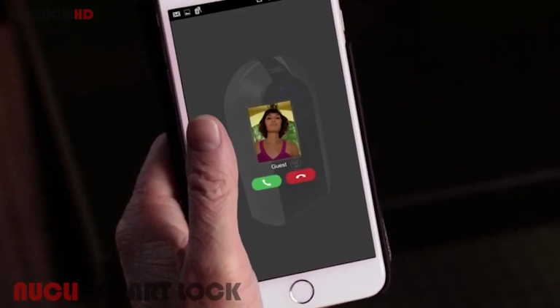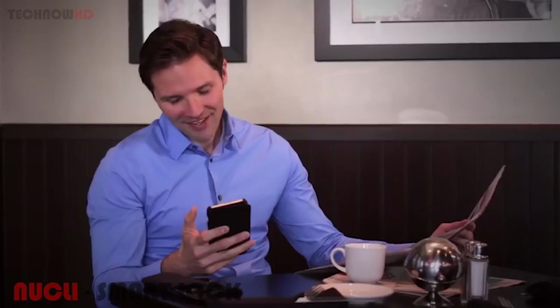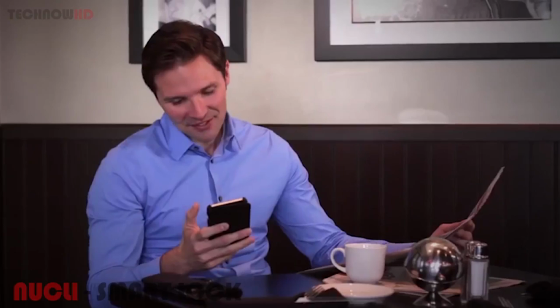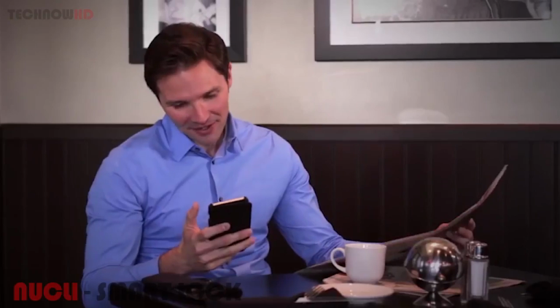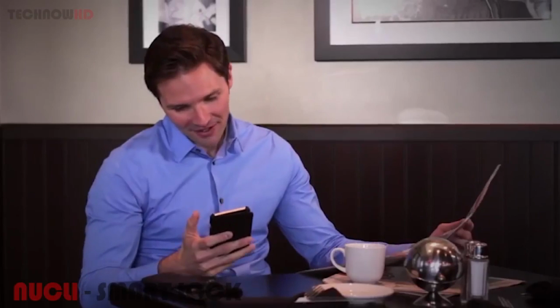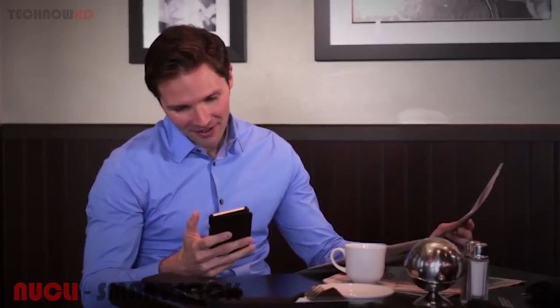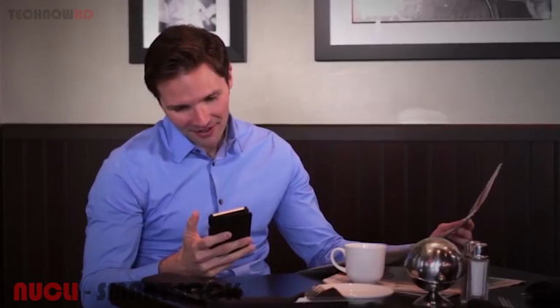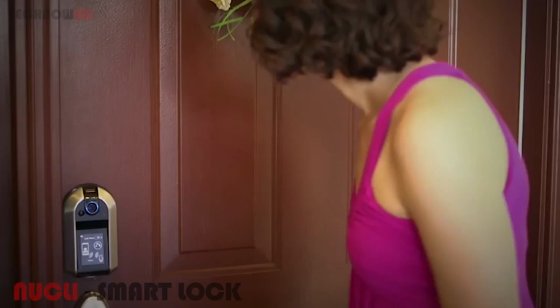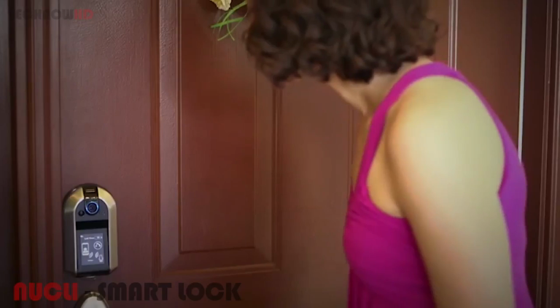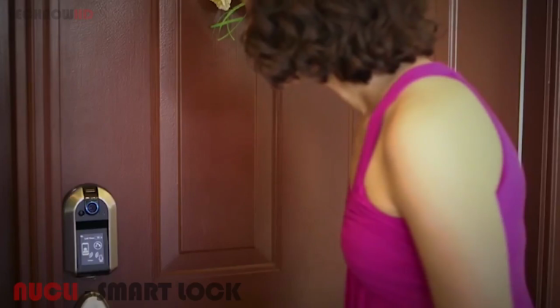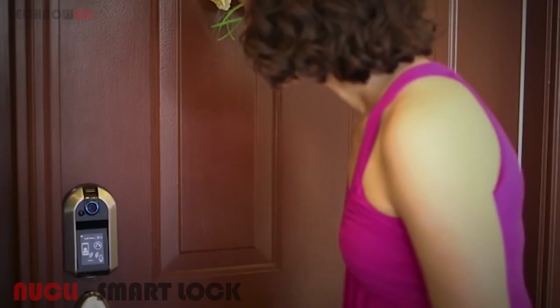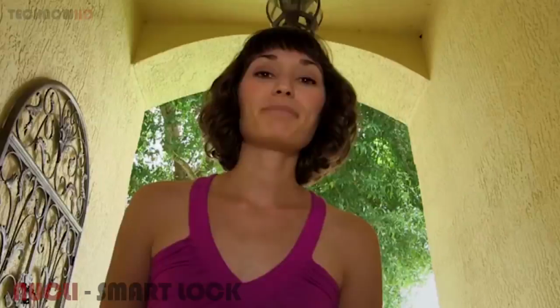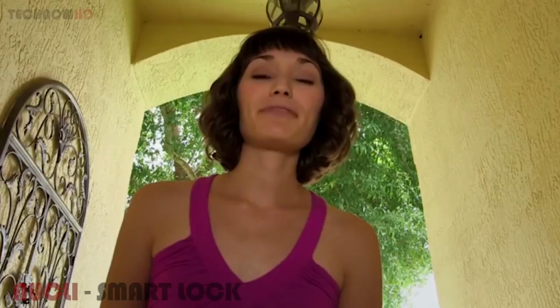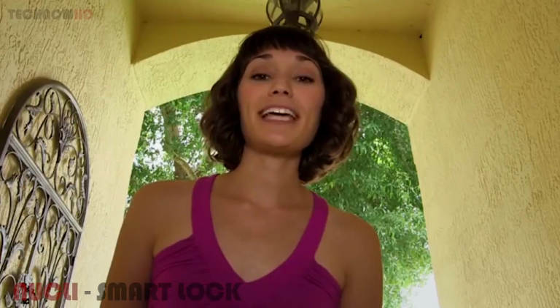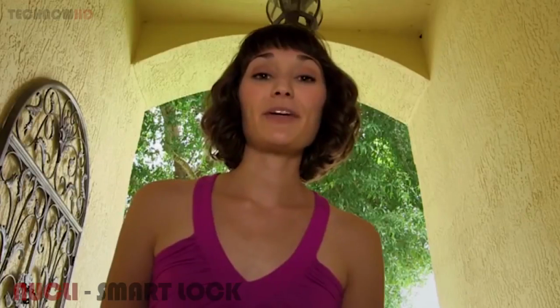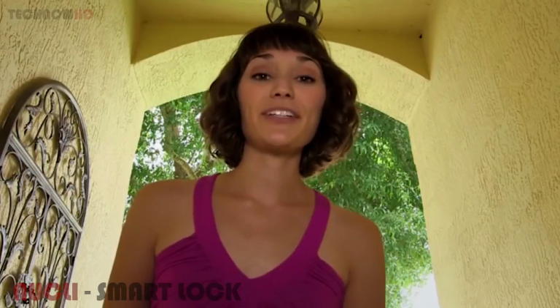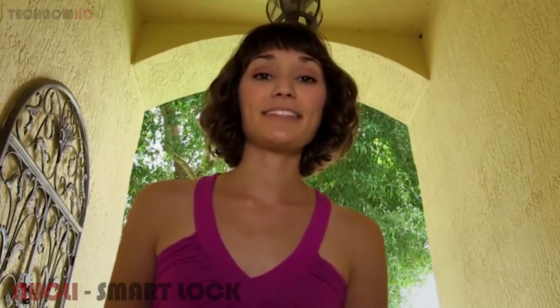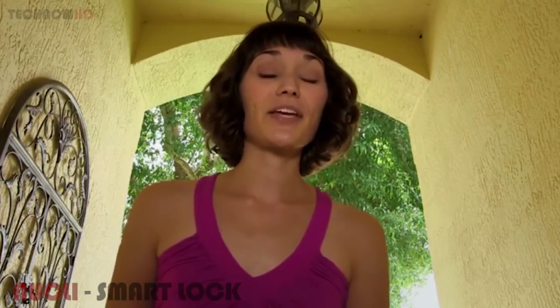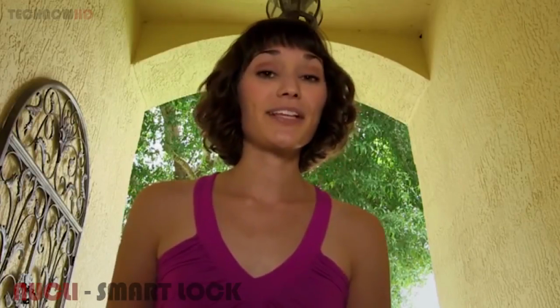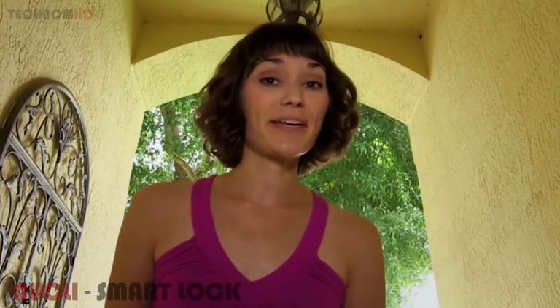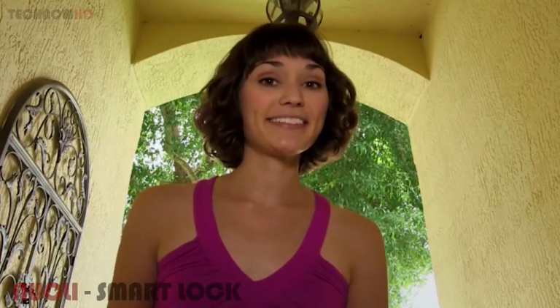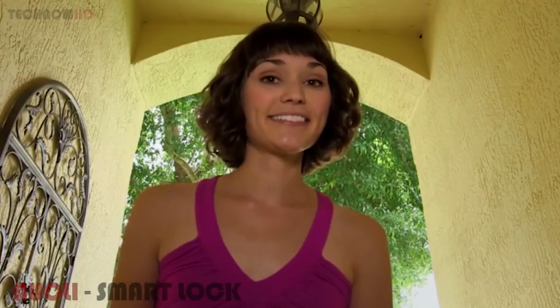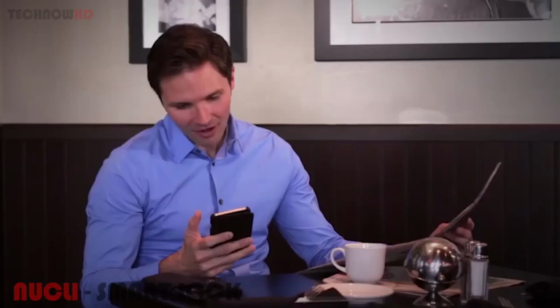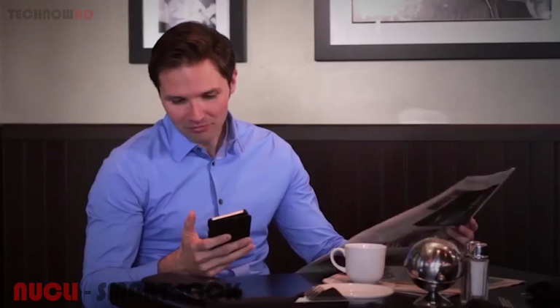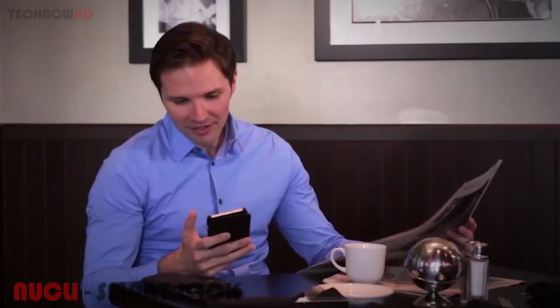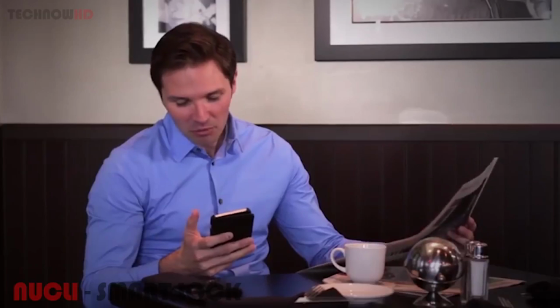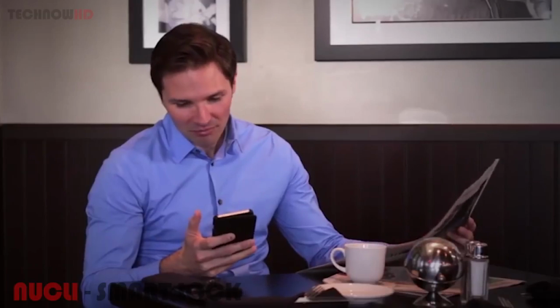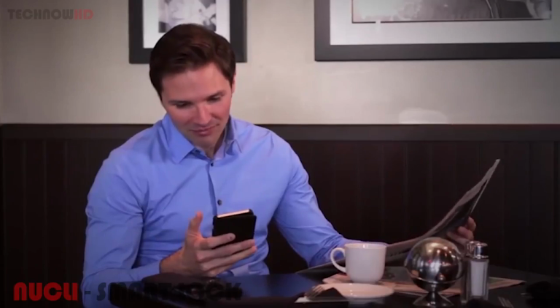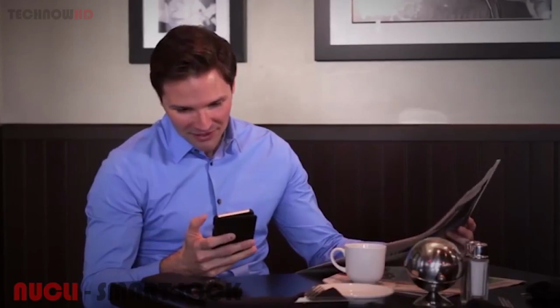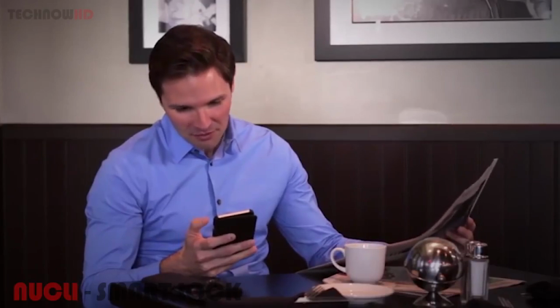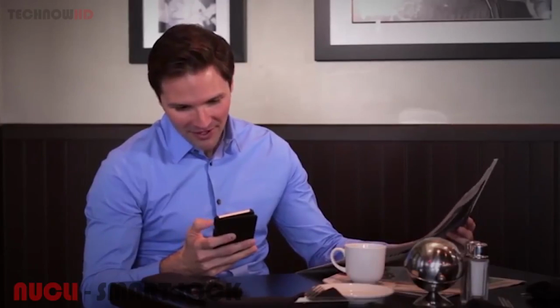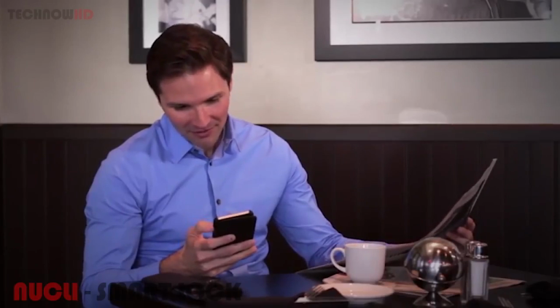Hey Susan. Hey Kevin. My flight came in early. Can you let me in? Oh yeah, no problem. I'll let you in right now.